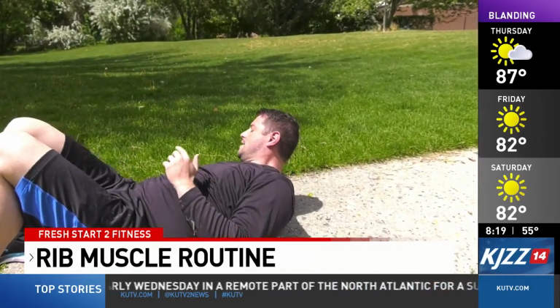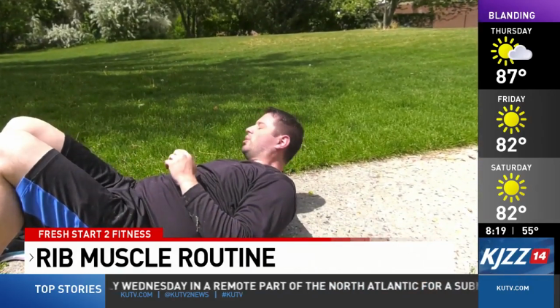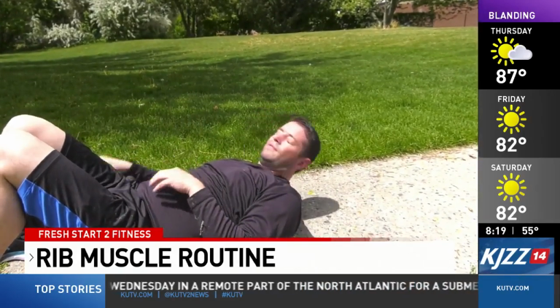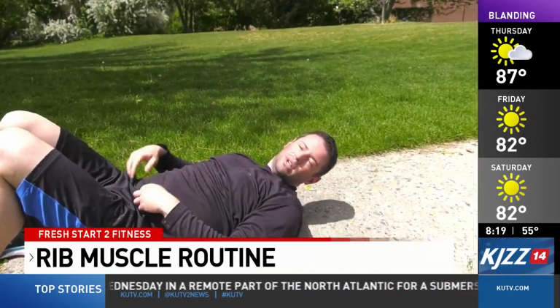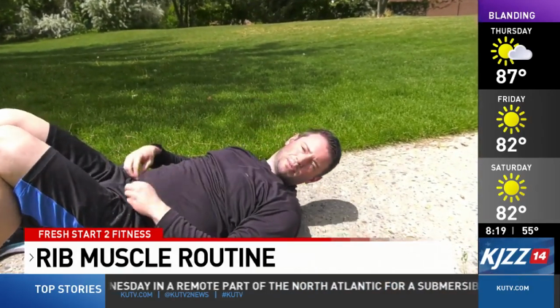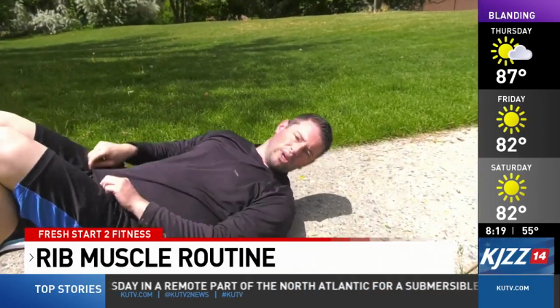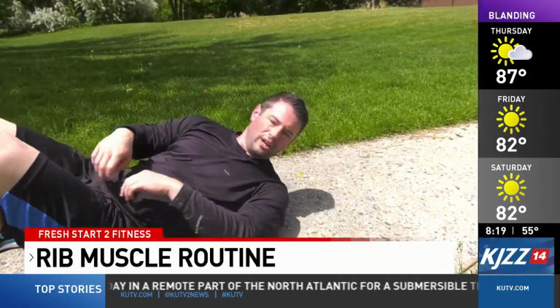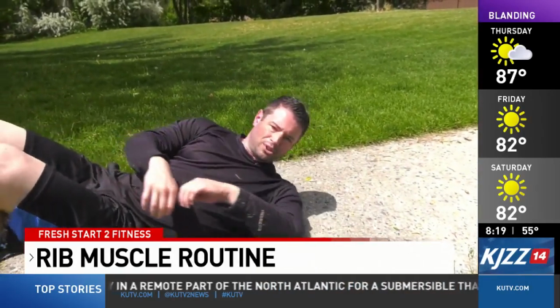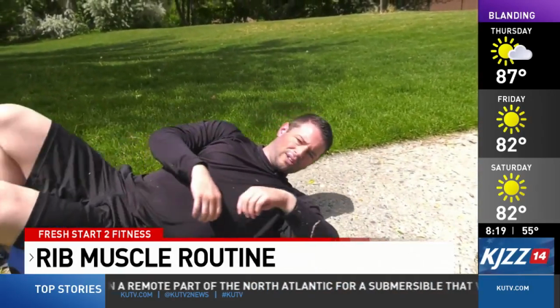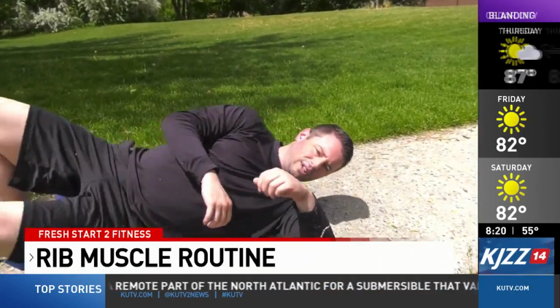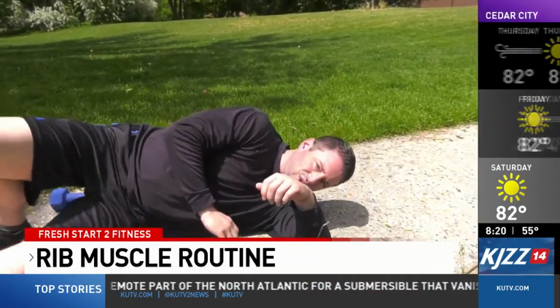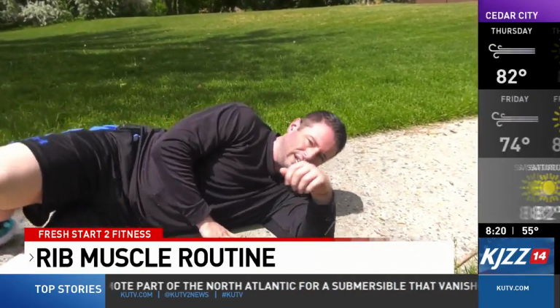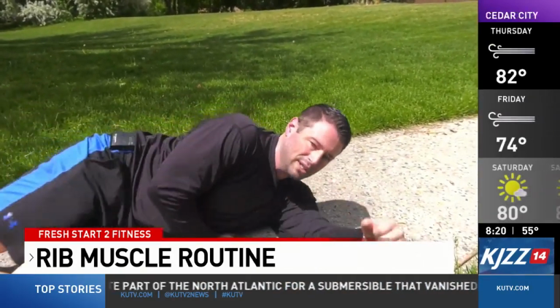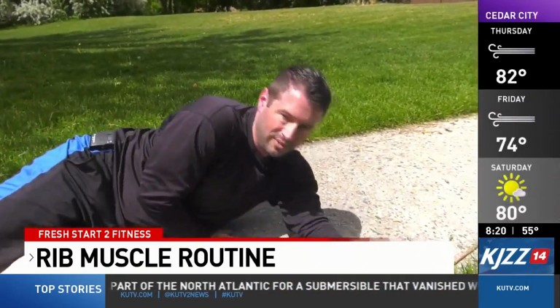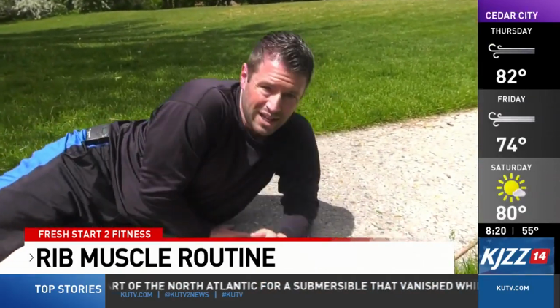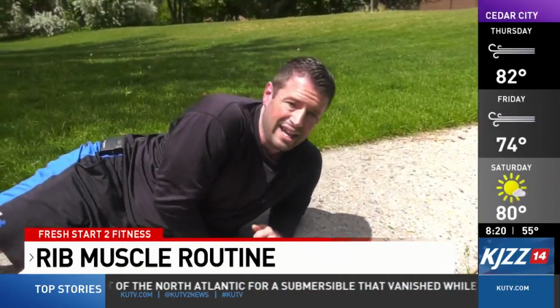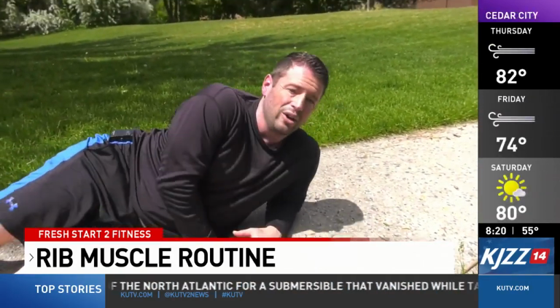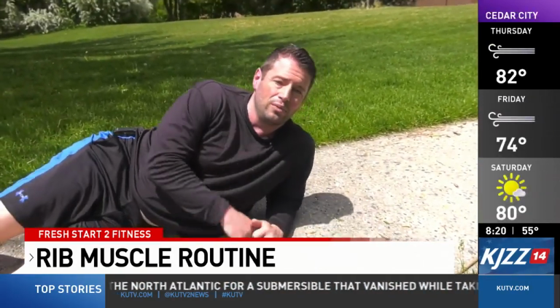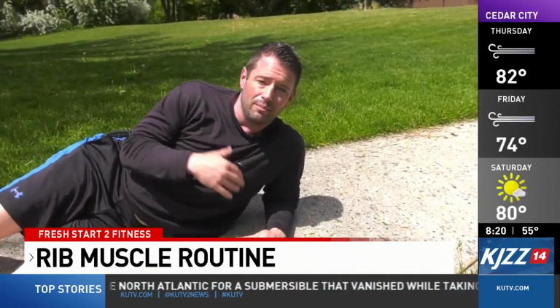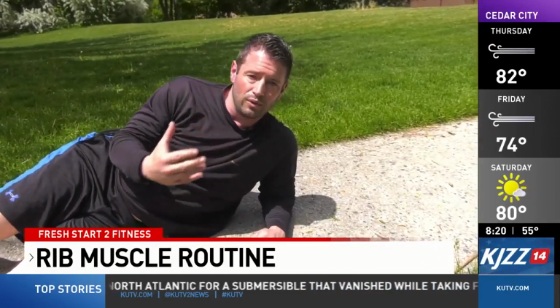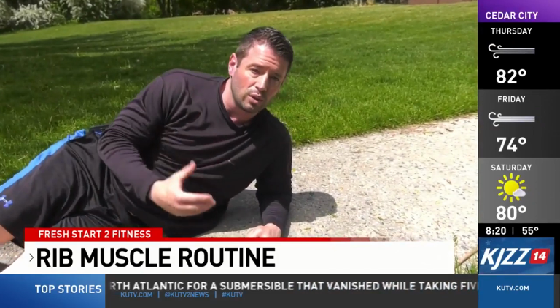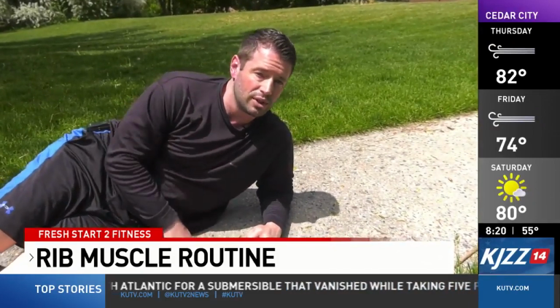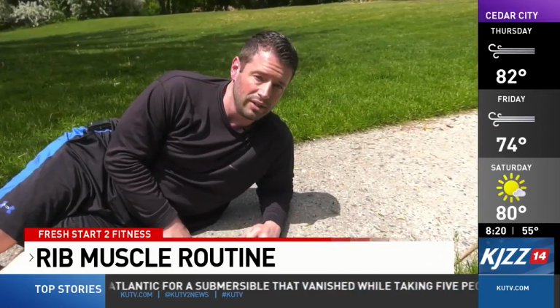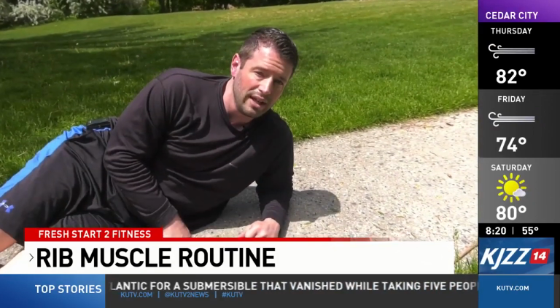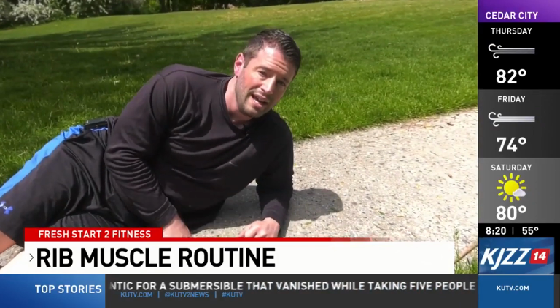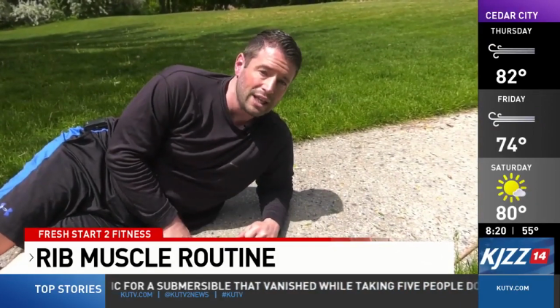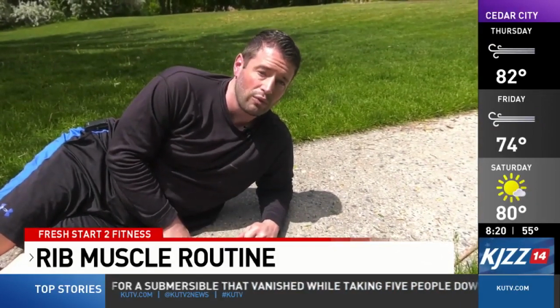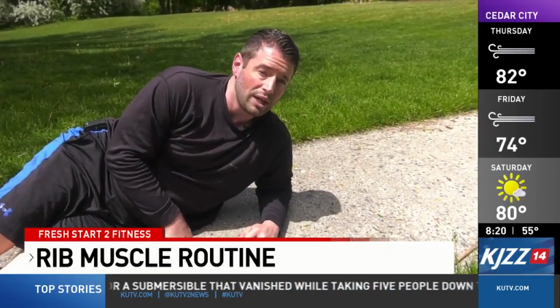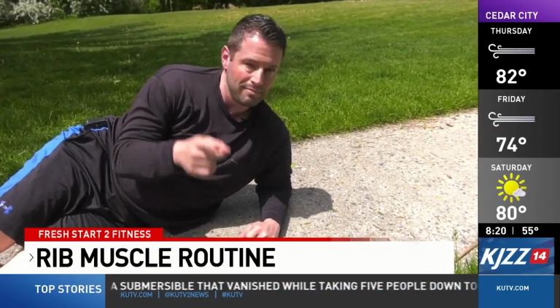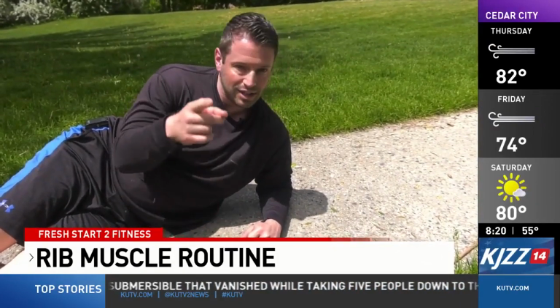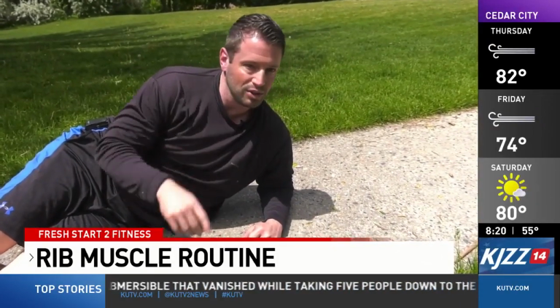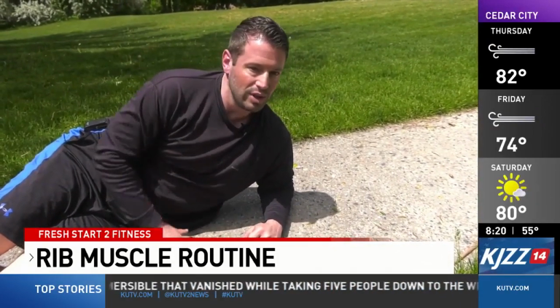Do it a few times per week to help strengthen the serratus muscle and hopefully improve shoulder stability. Thank you all for watching. Back to you in the studio.